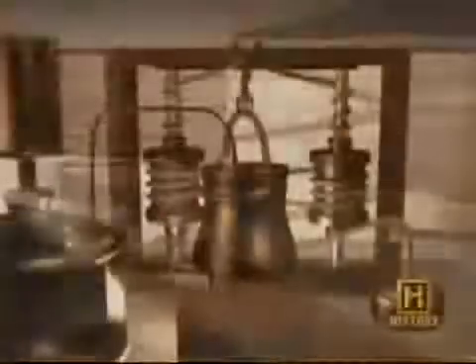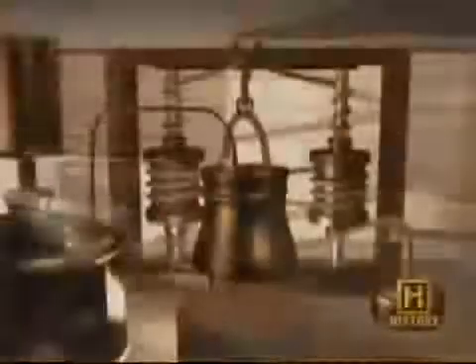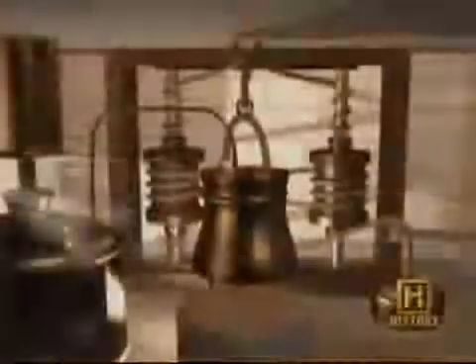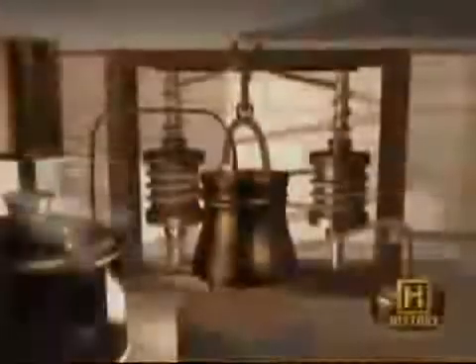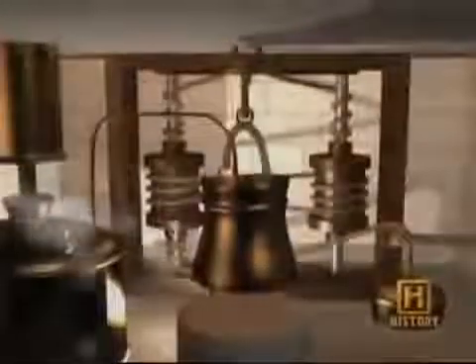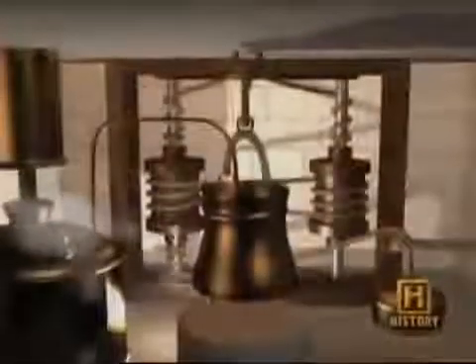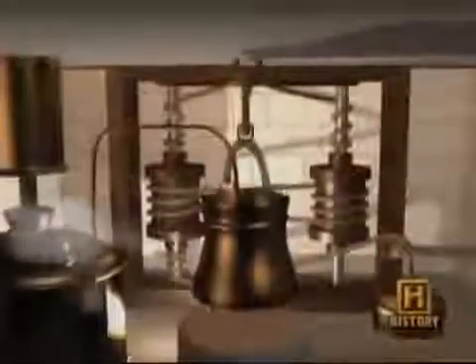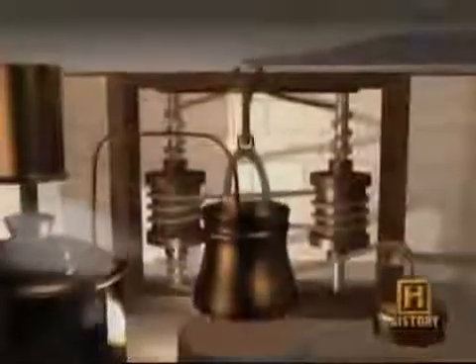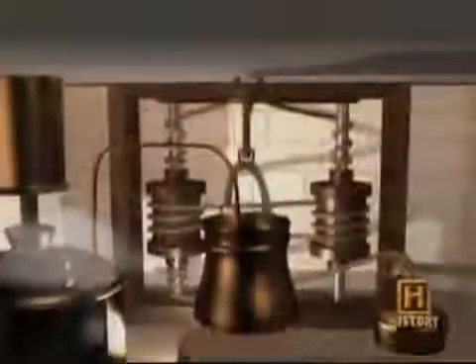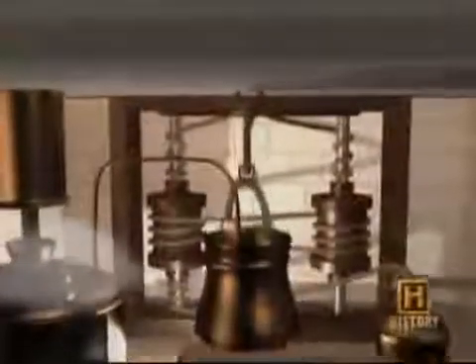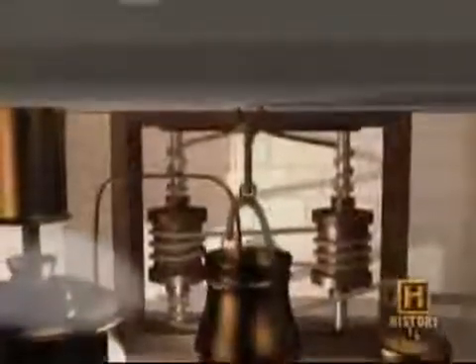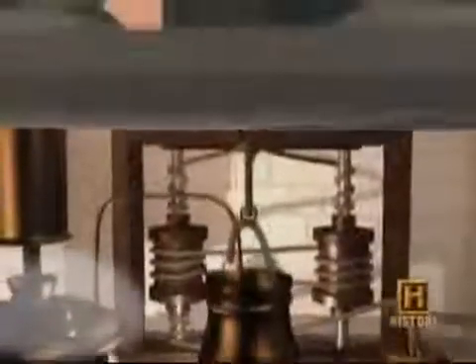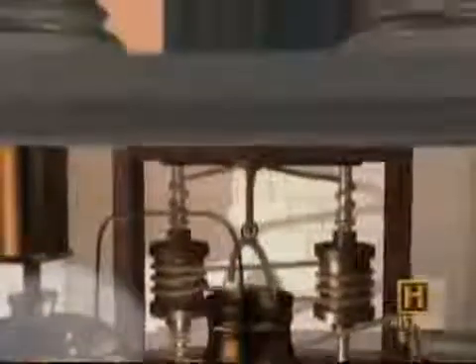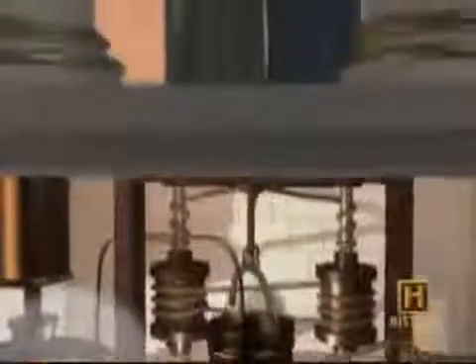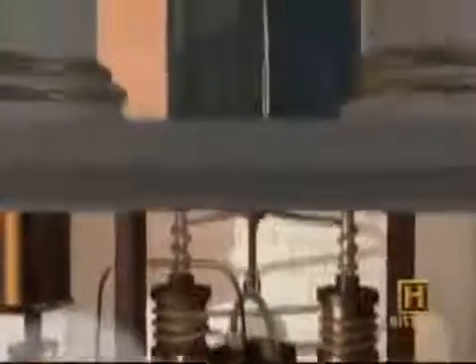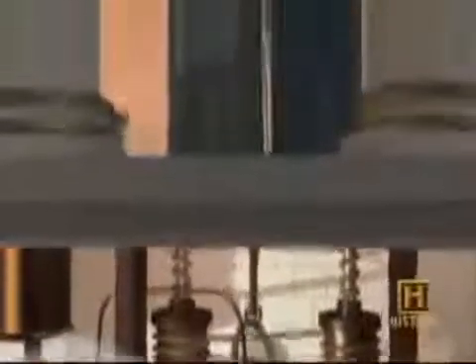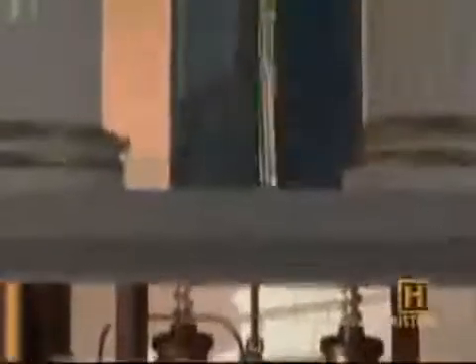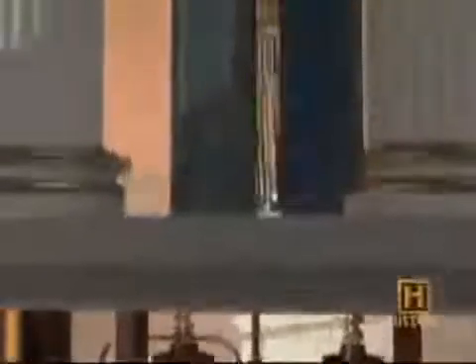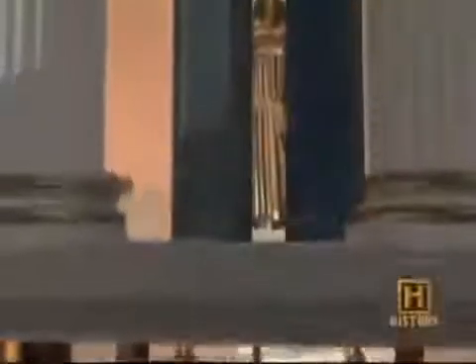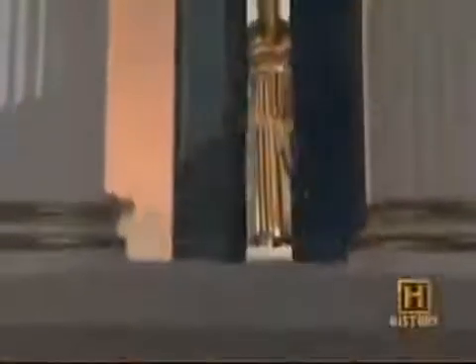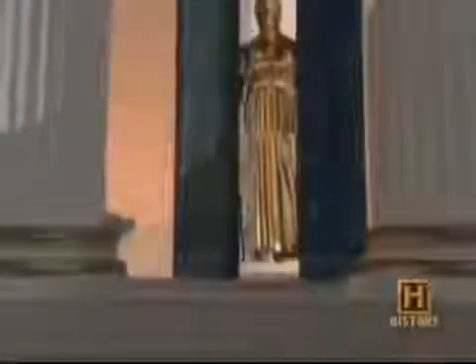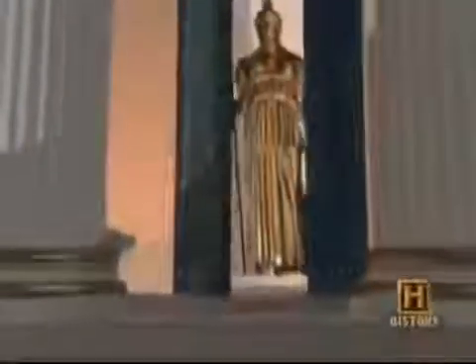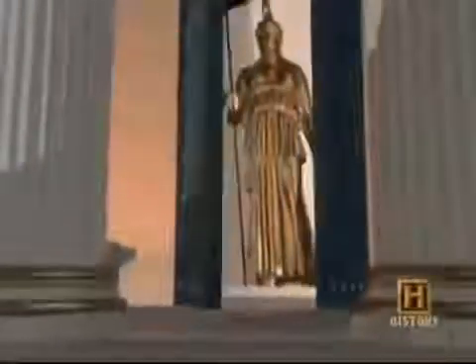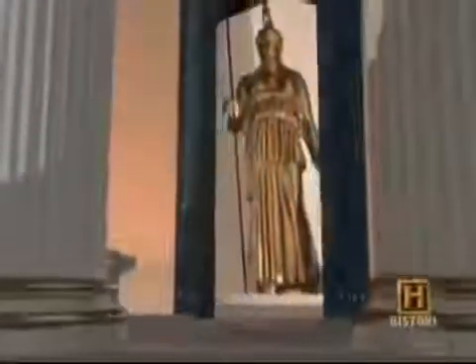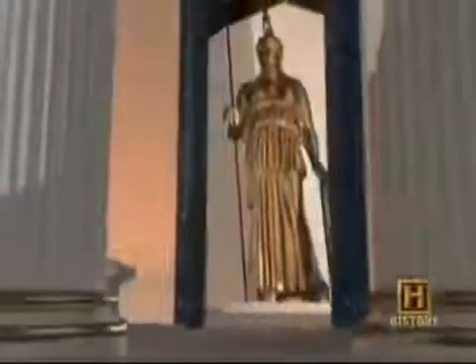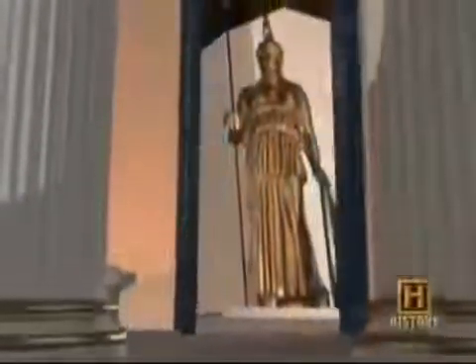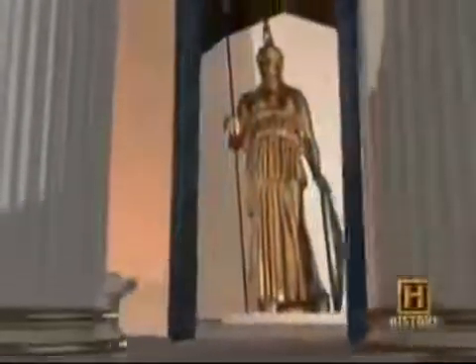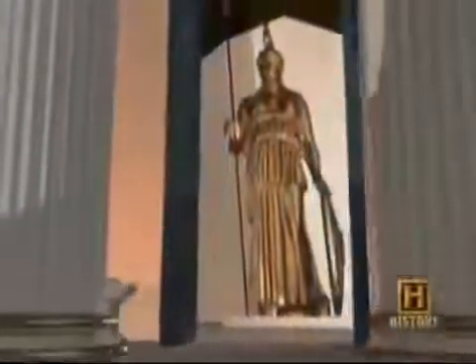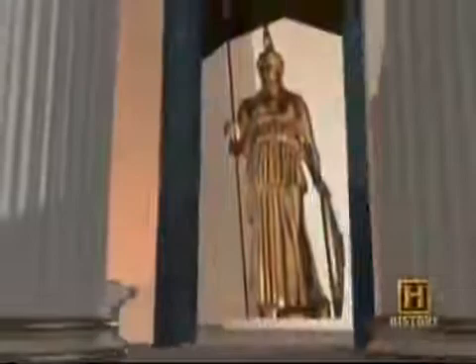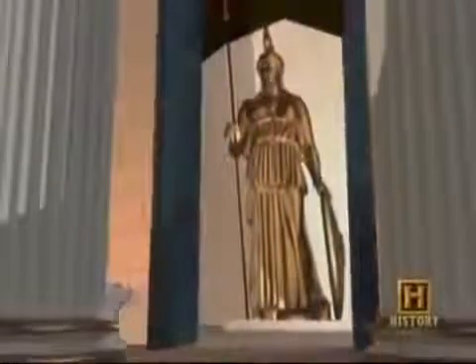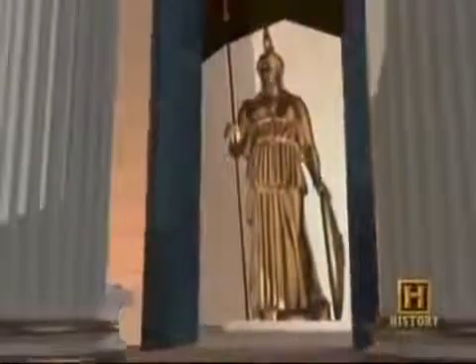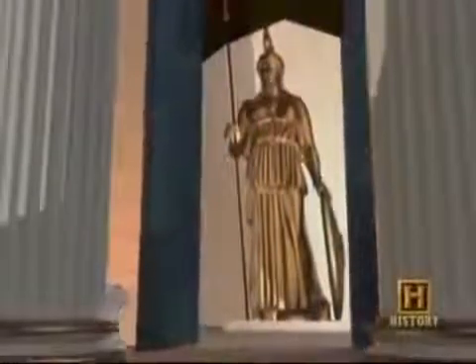What ancient discoveries still await us? And what others have been lost forever?